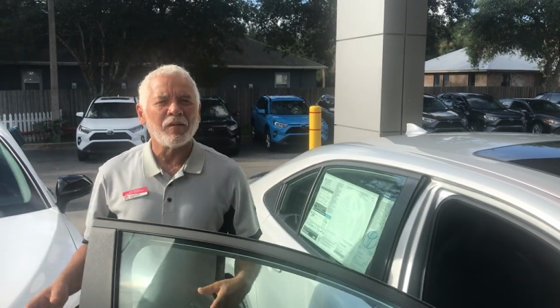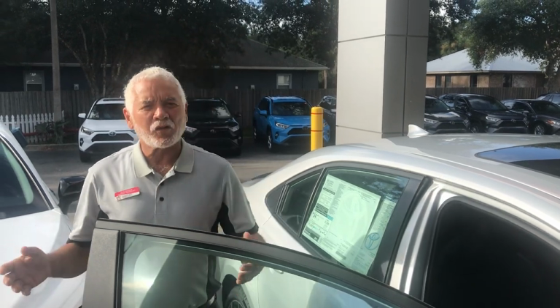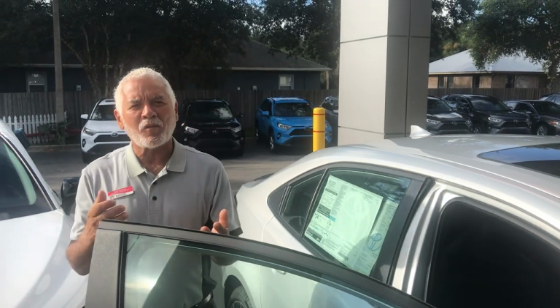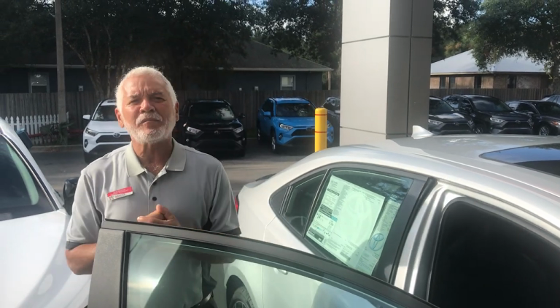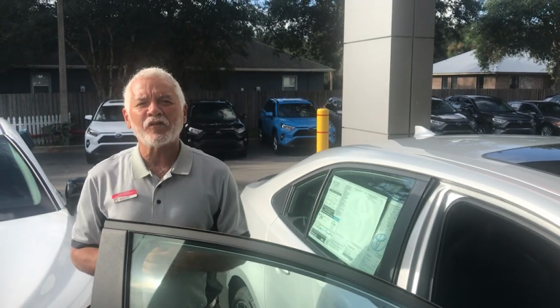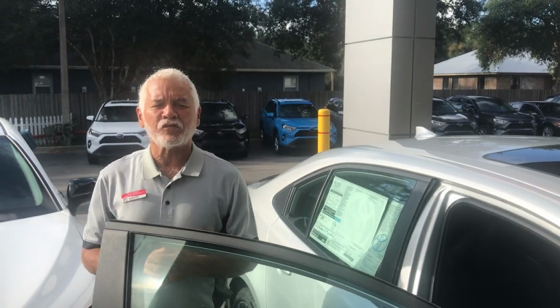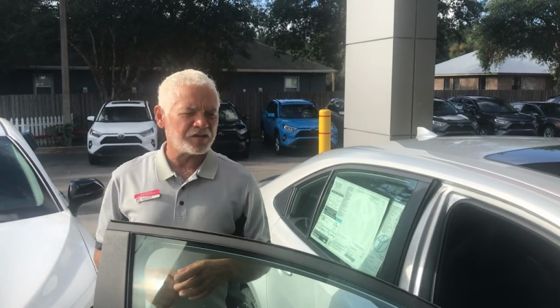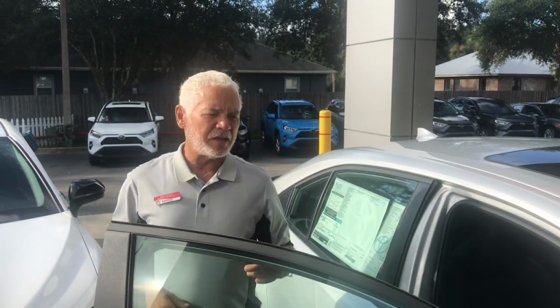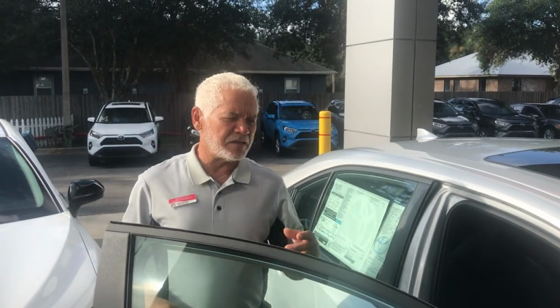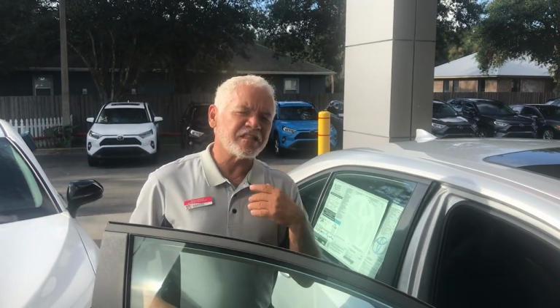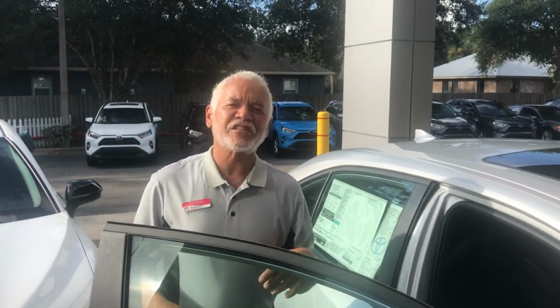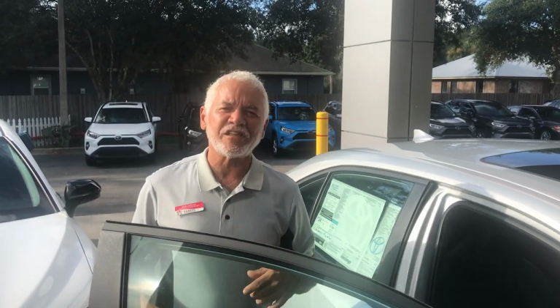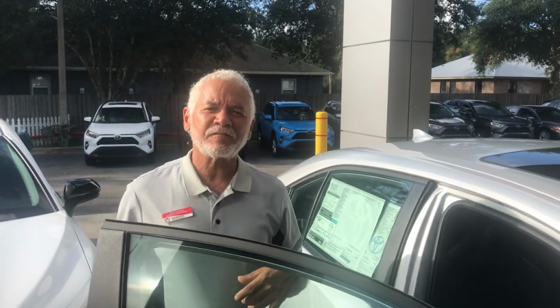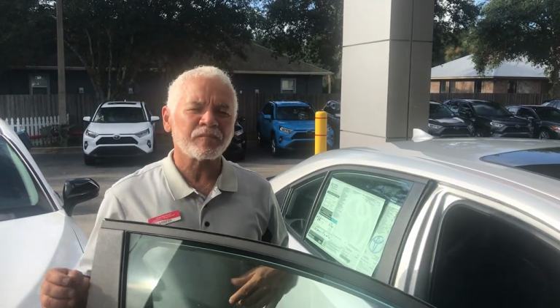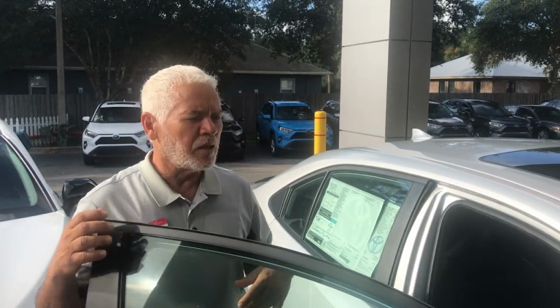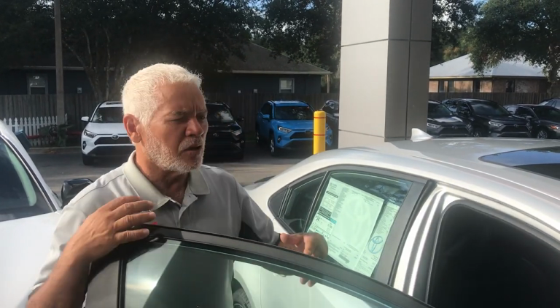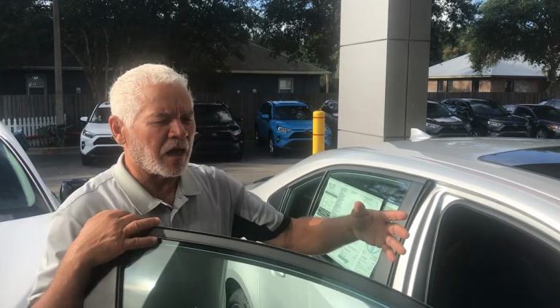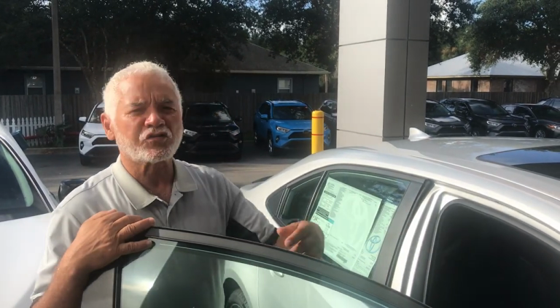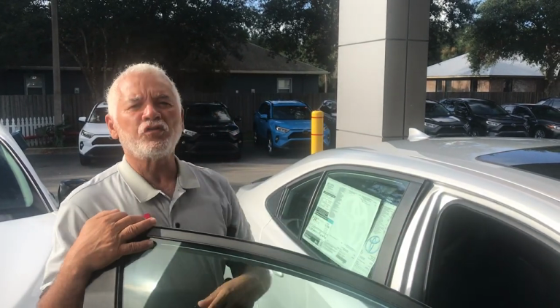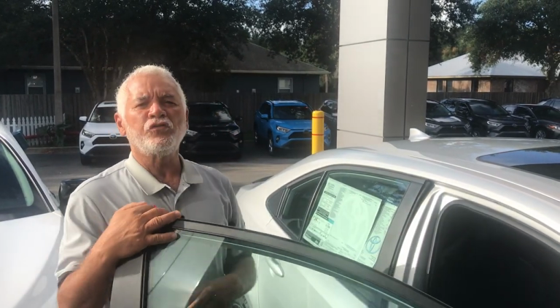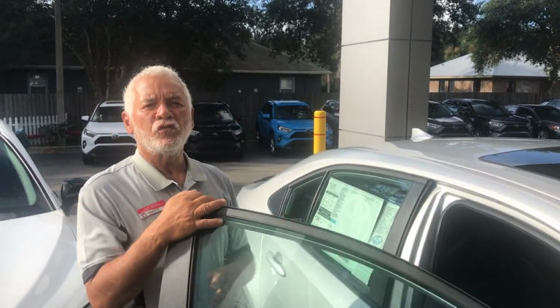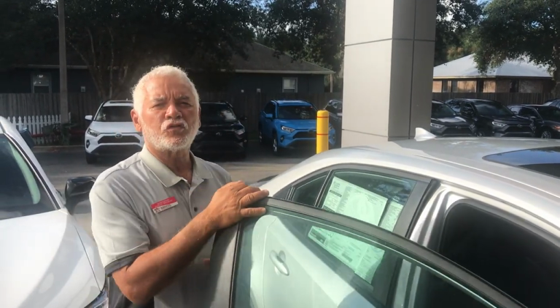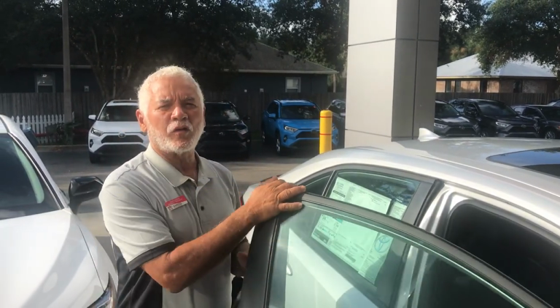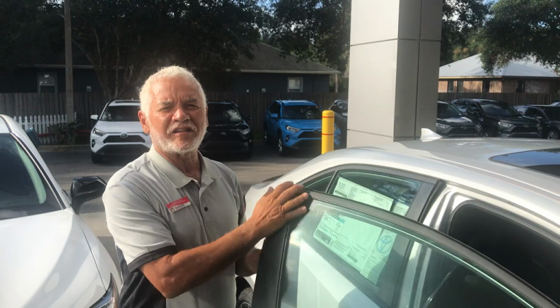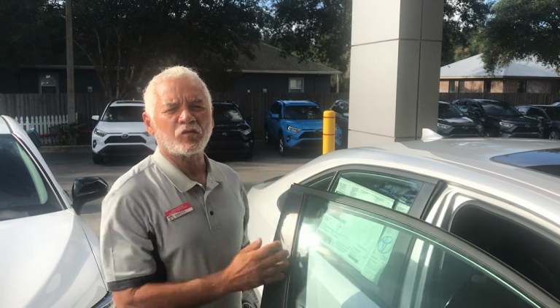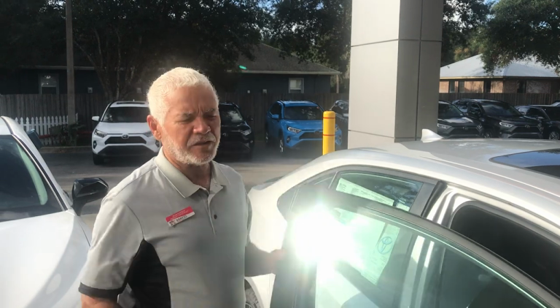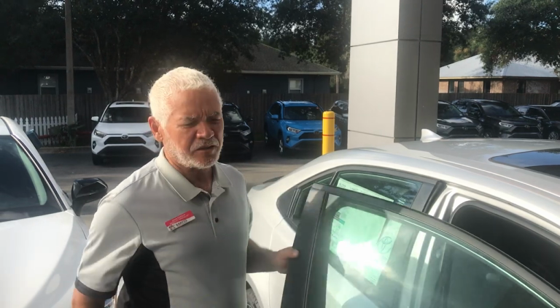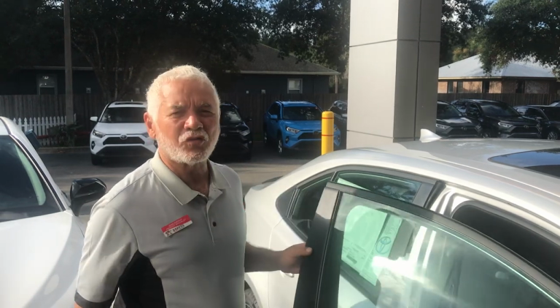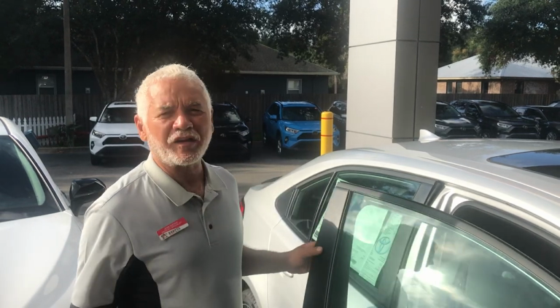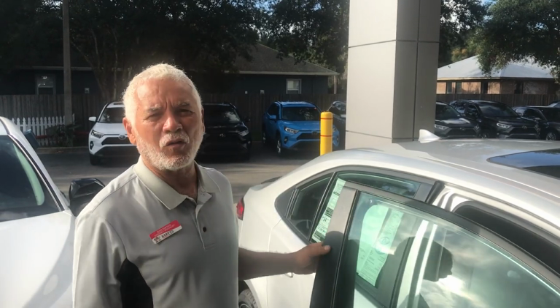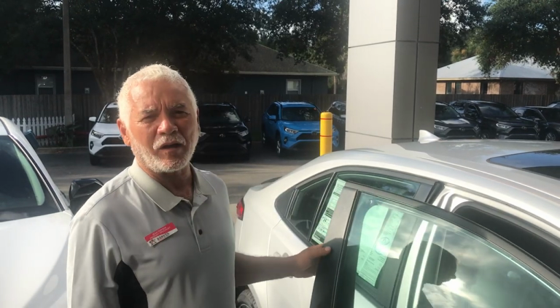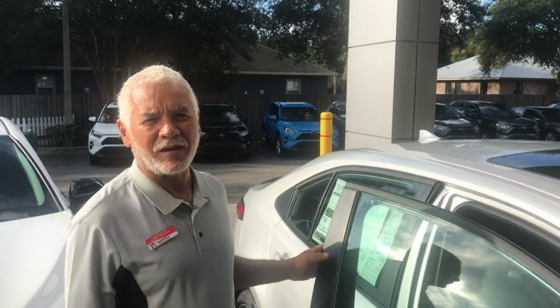Come on by Toyota and see Gene — I'll show you the new 2020 Toyota Corolla. It's fantastic.